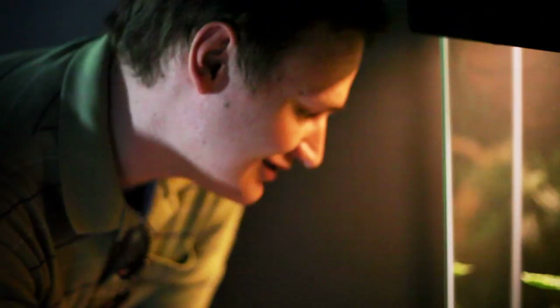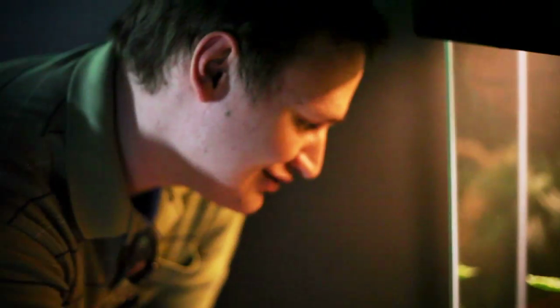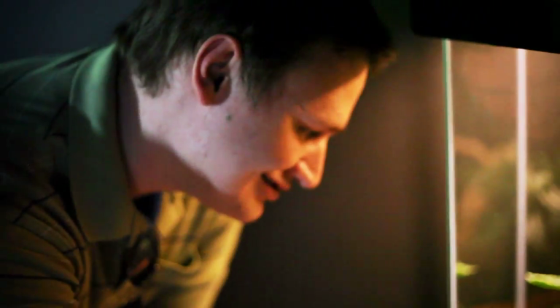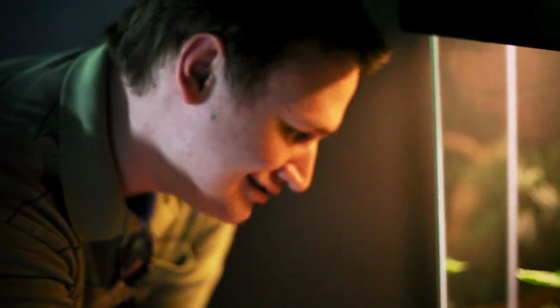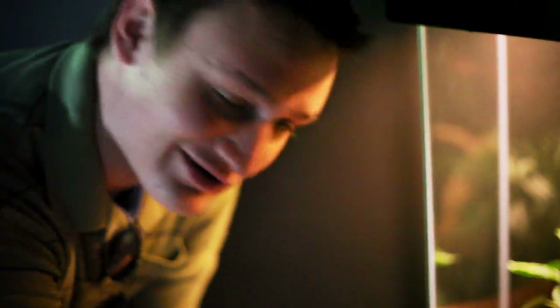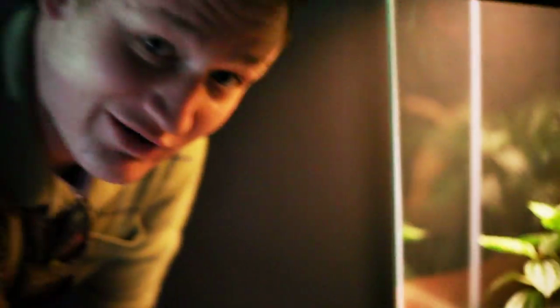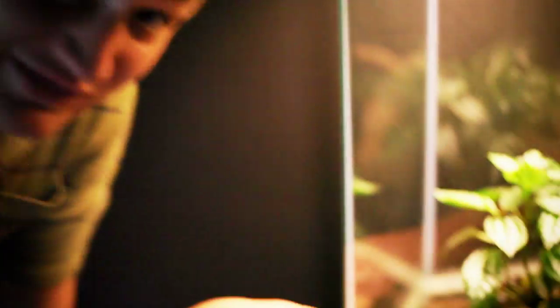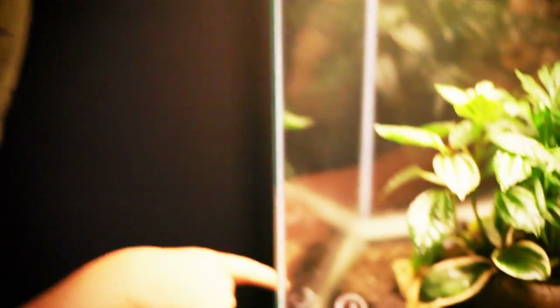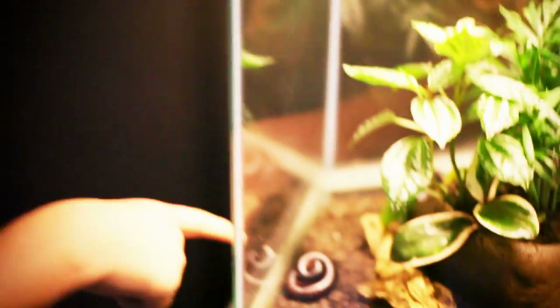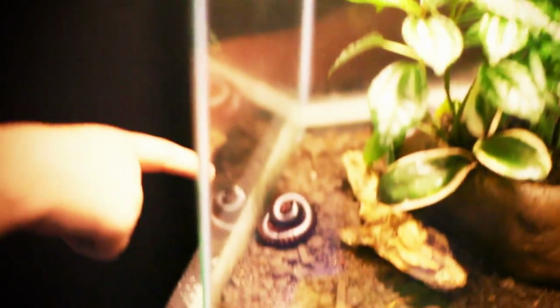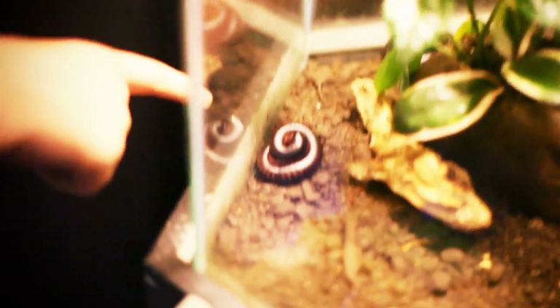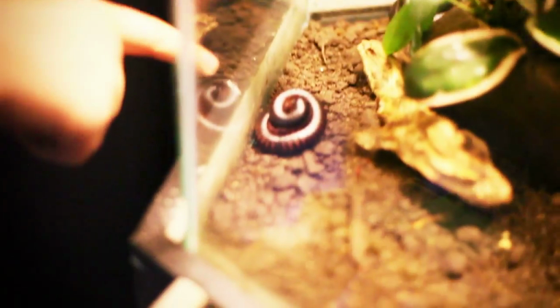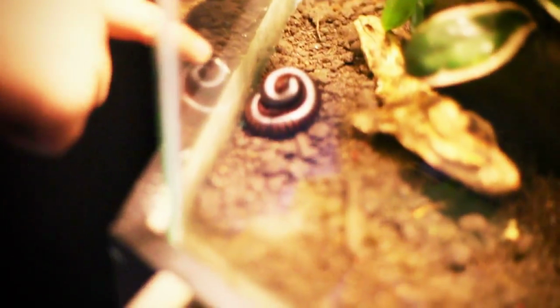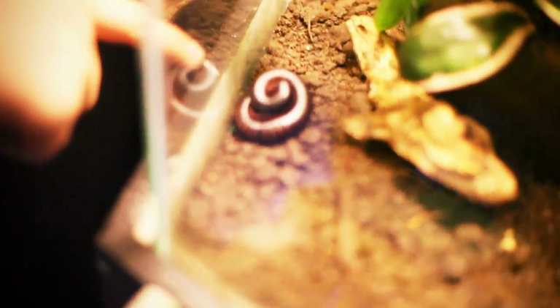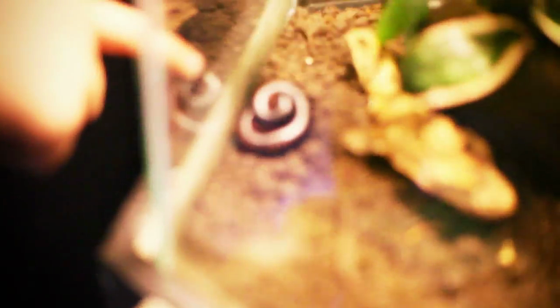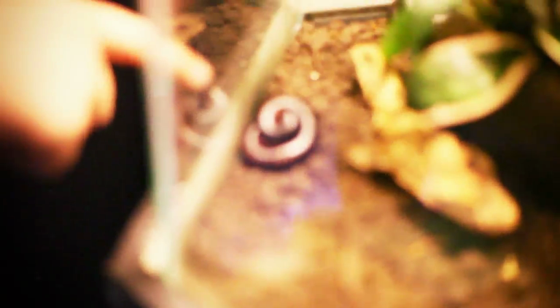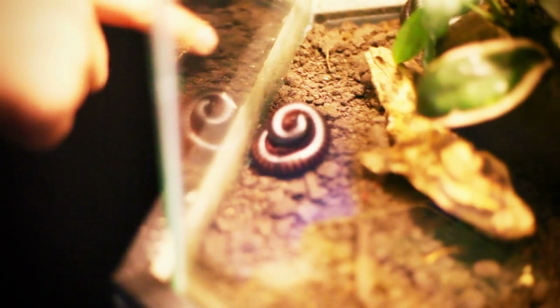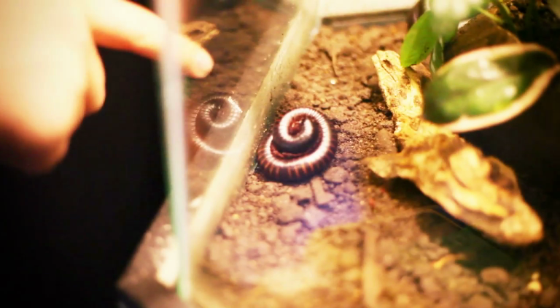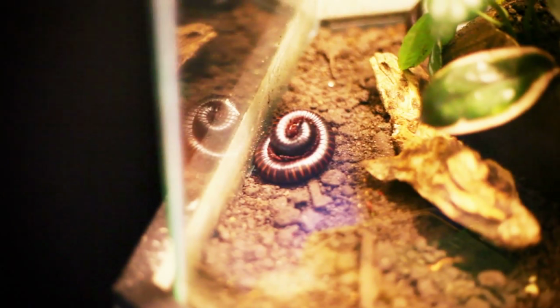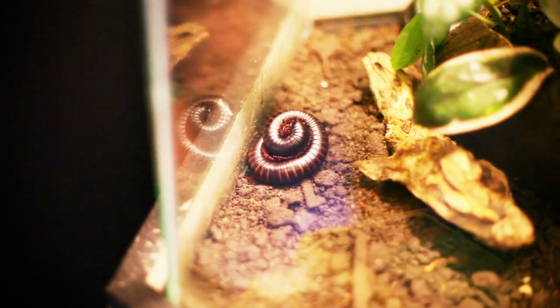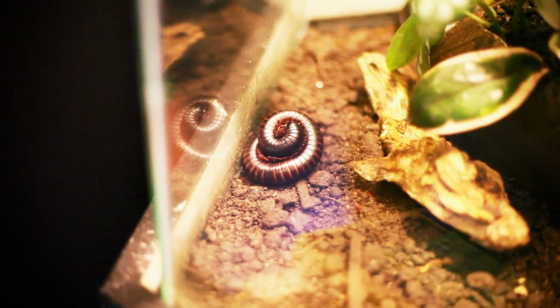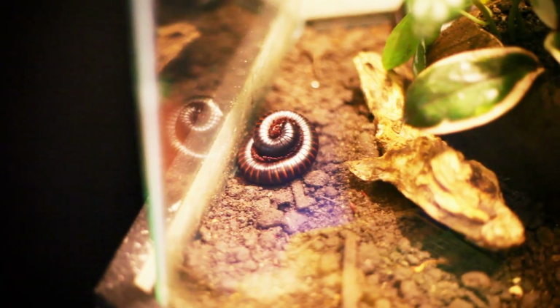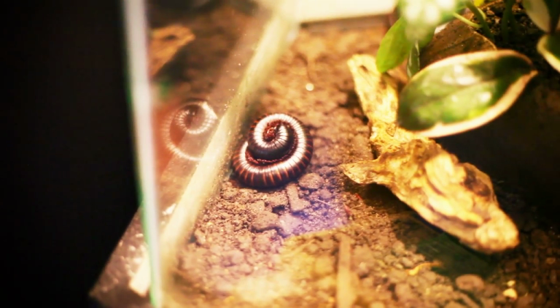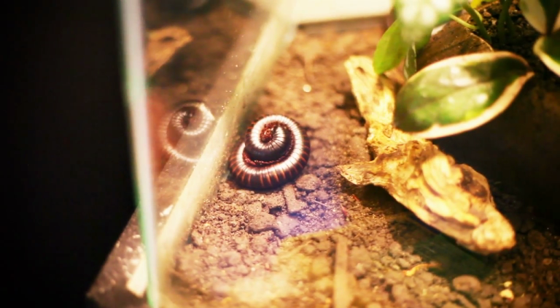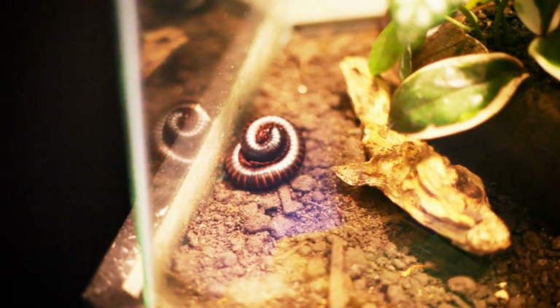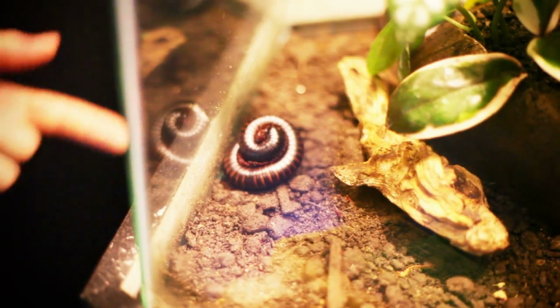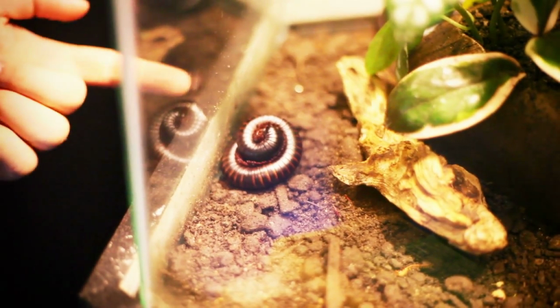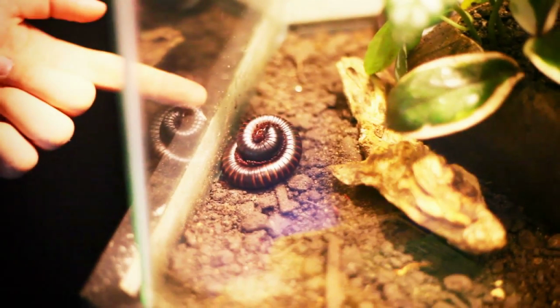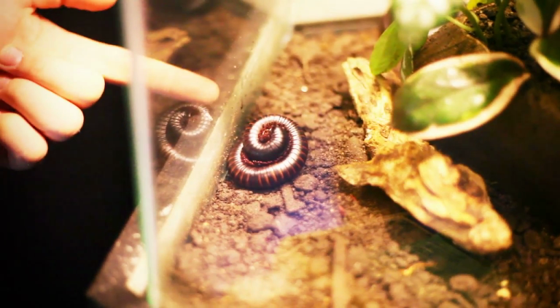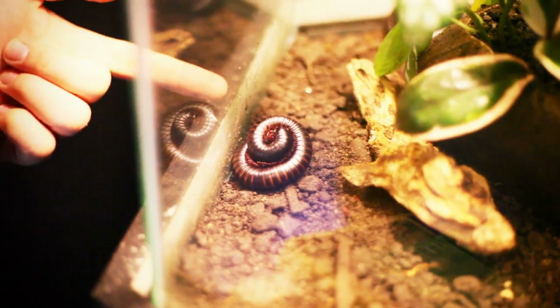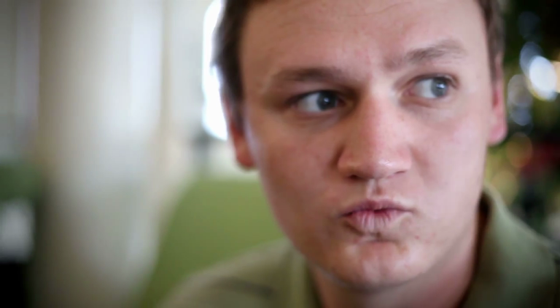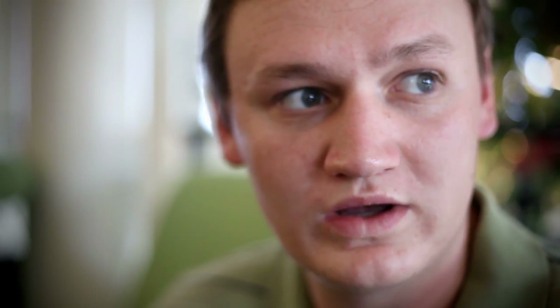Look right there — that is one butterfly poop. Look at it next to my finger.